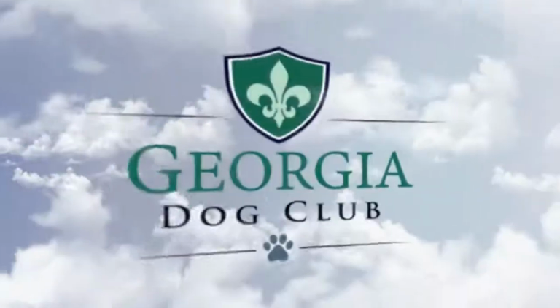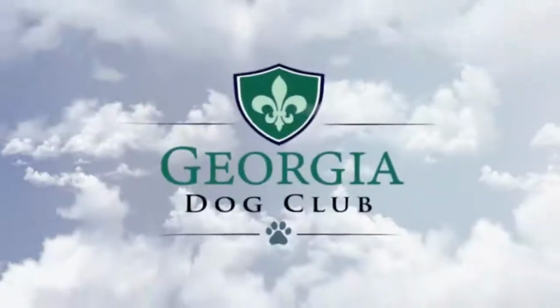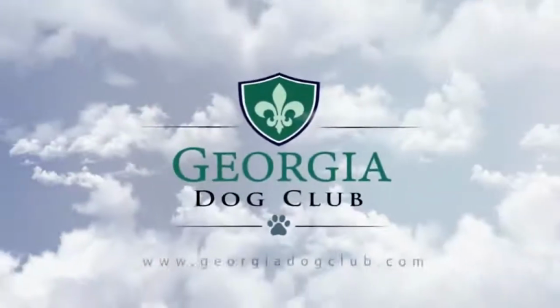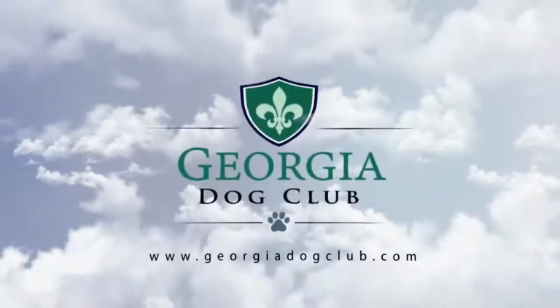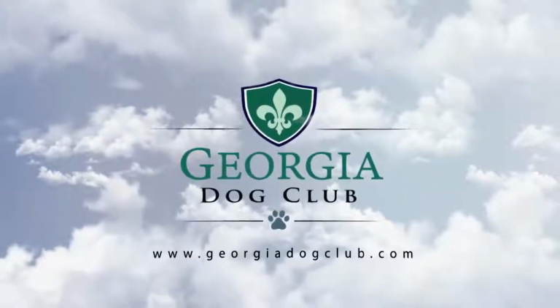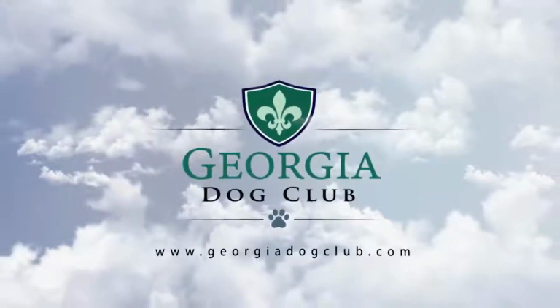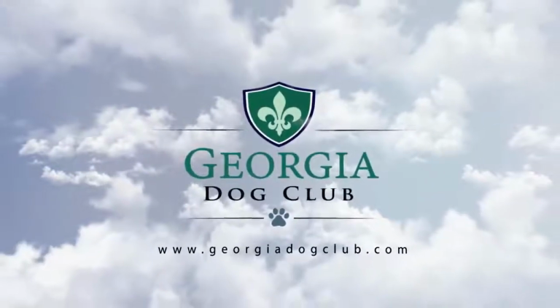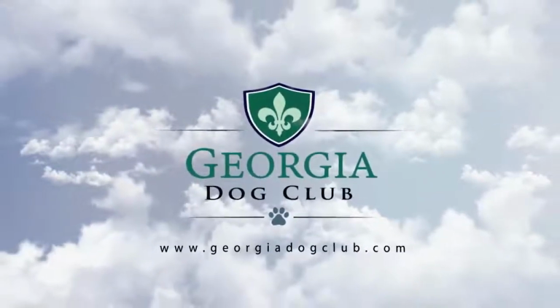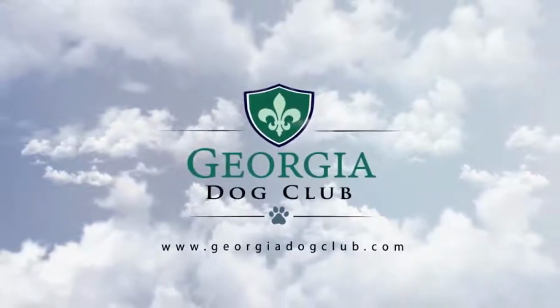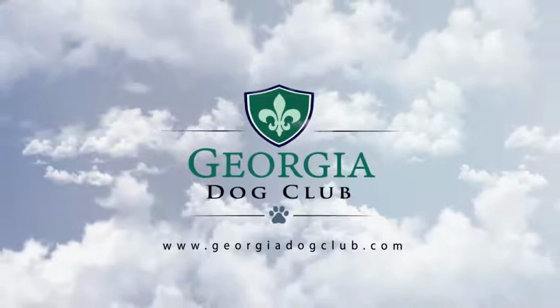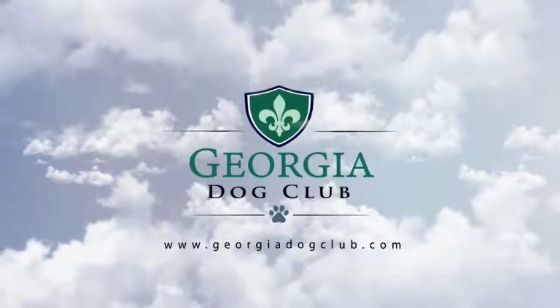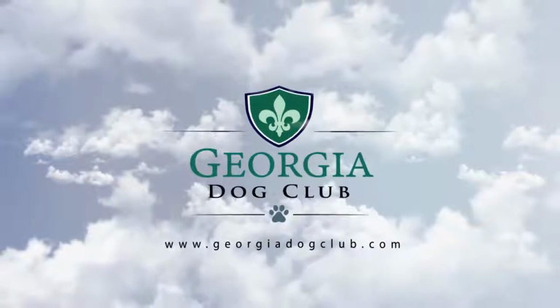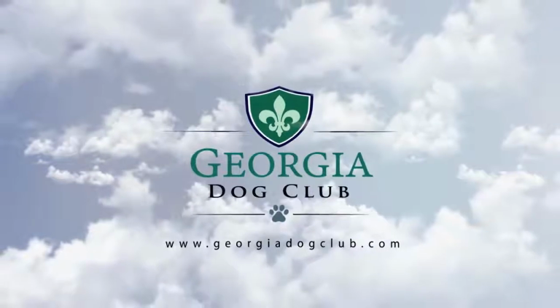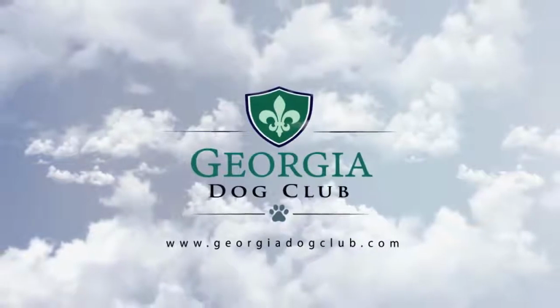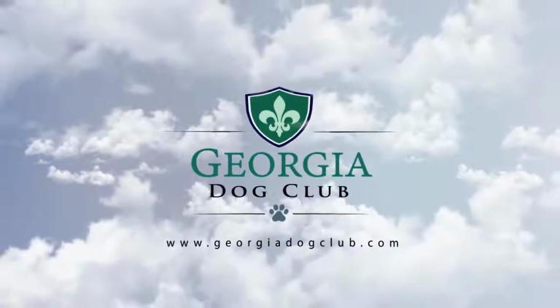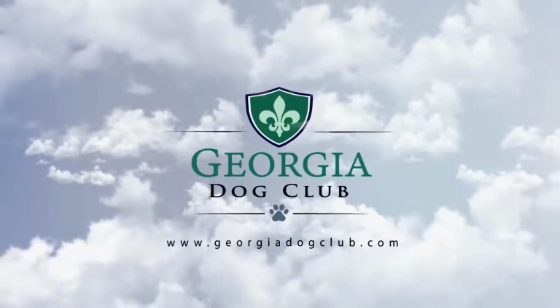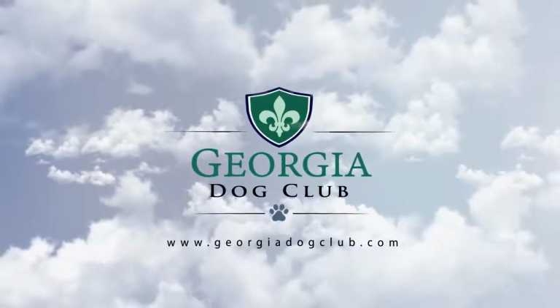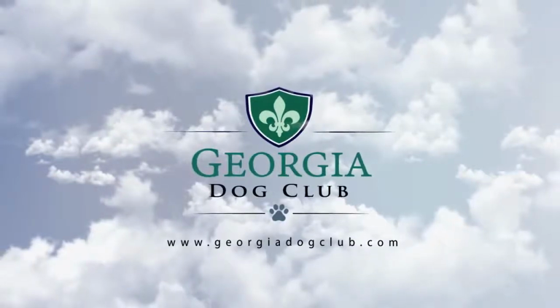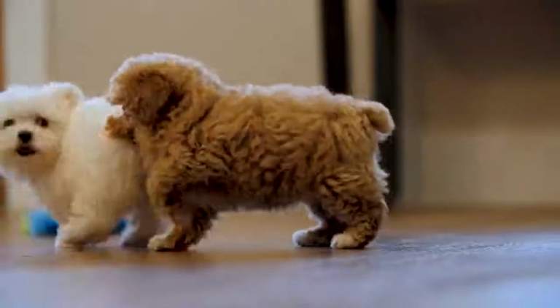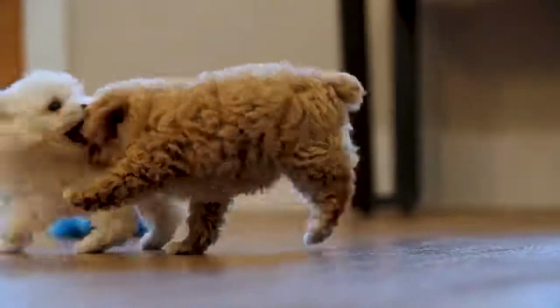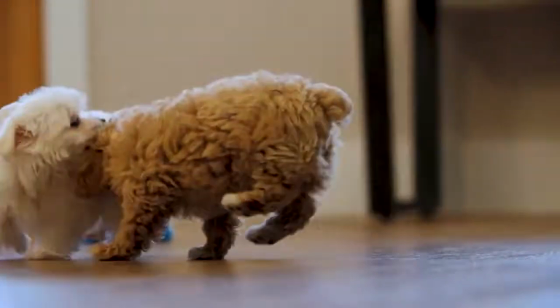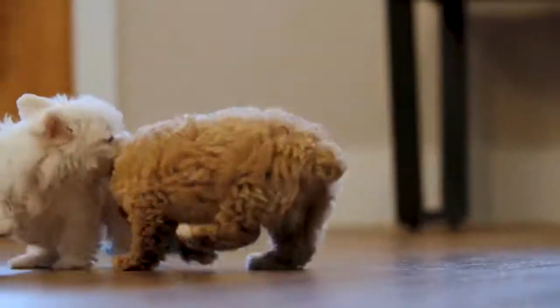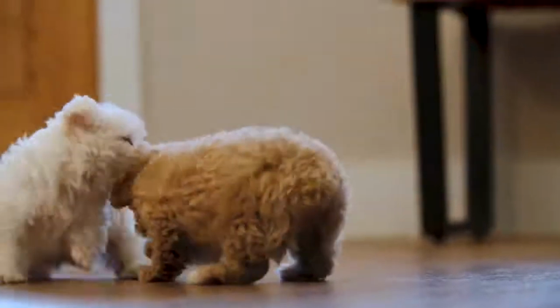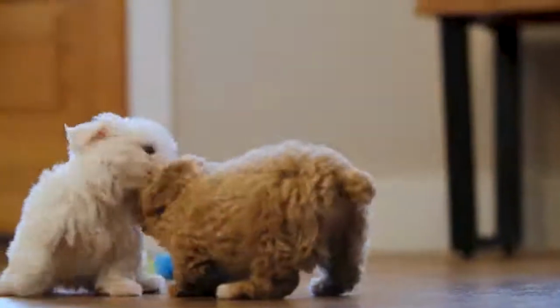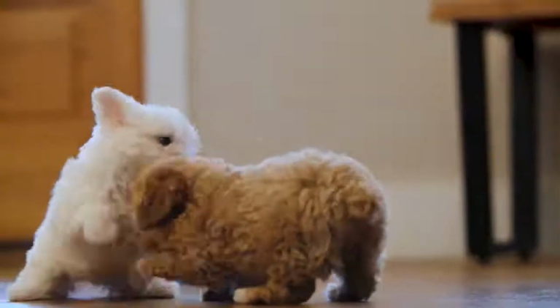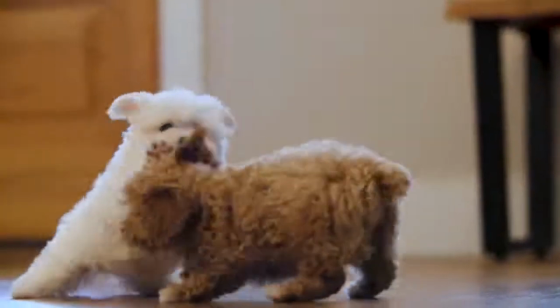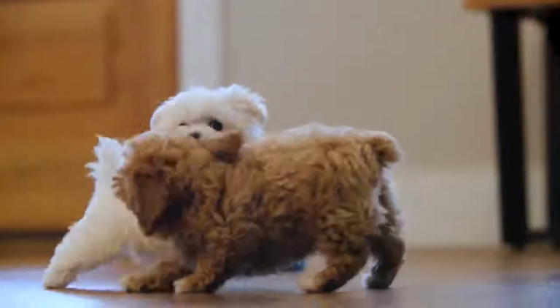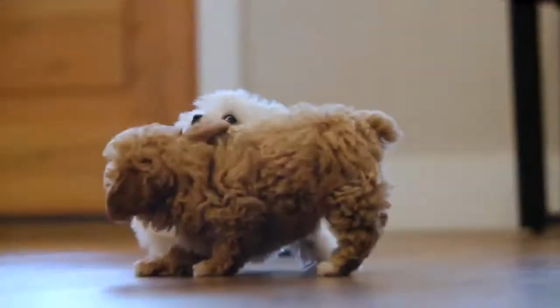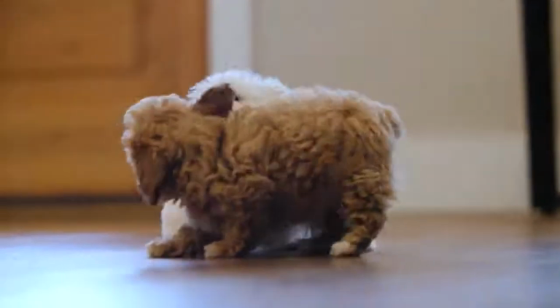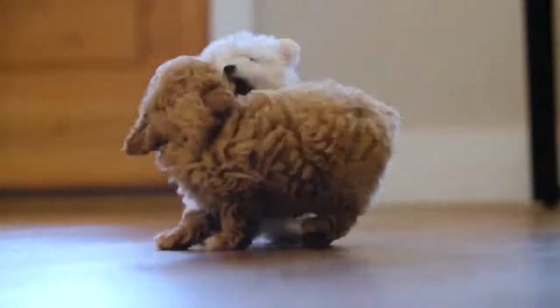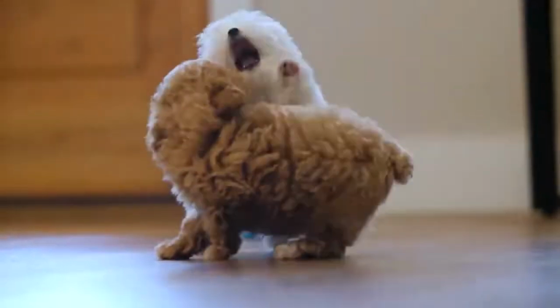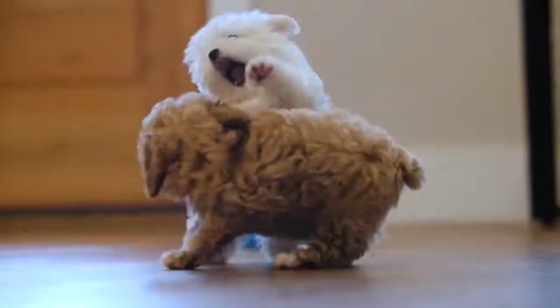Welcome to the Dog Club! If you are interested in adopting one of our adorable puppies, this video will walk you through the process.